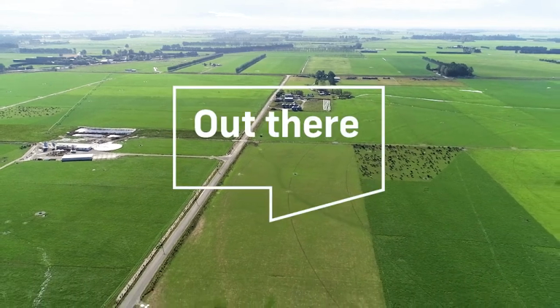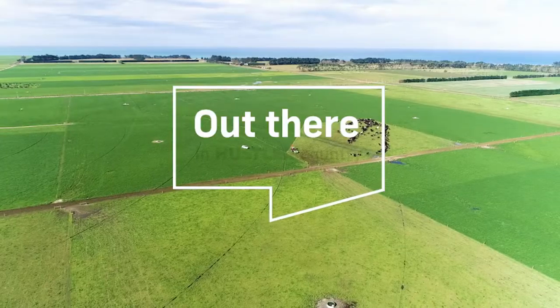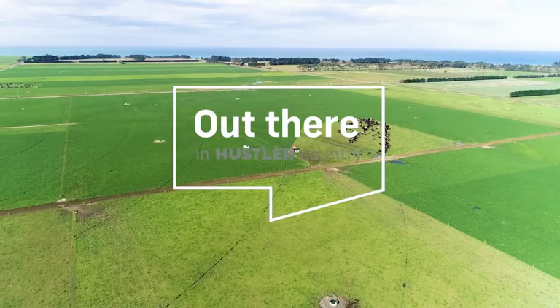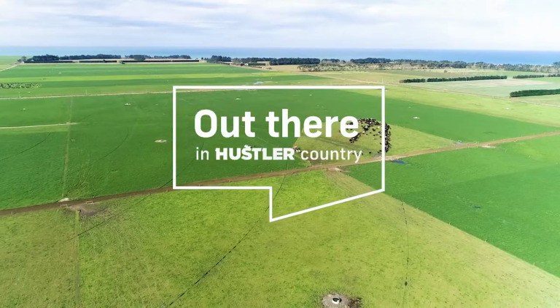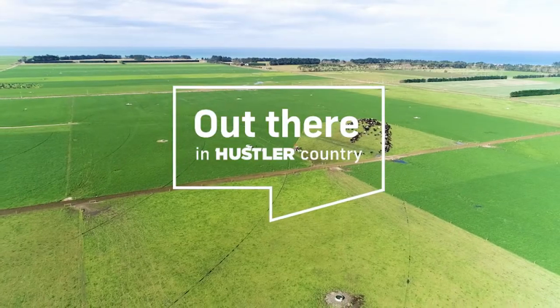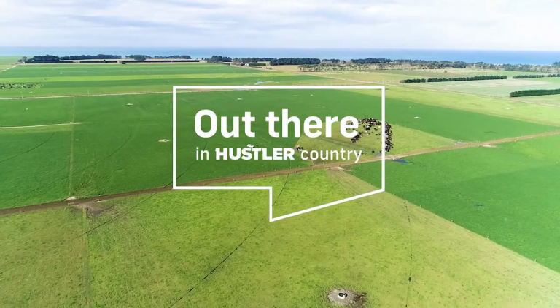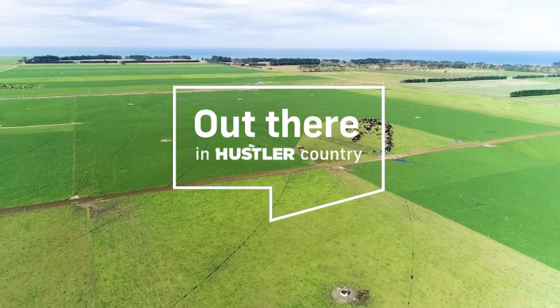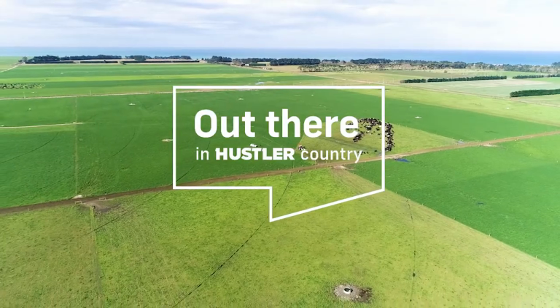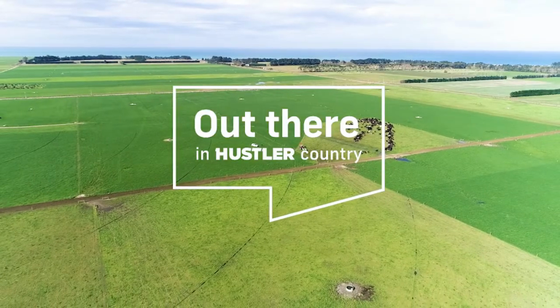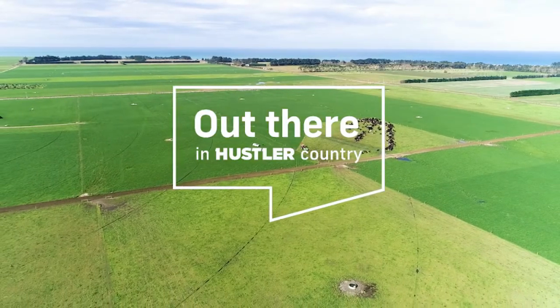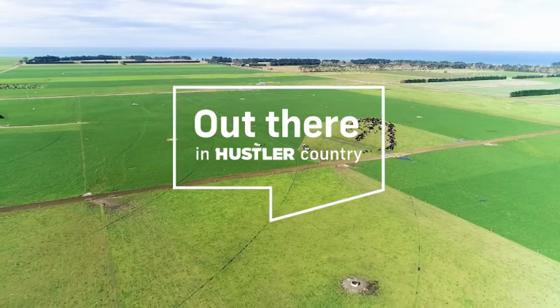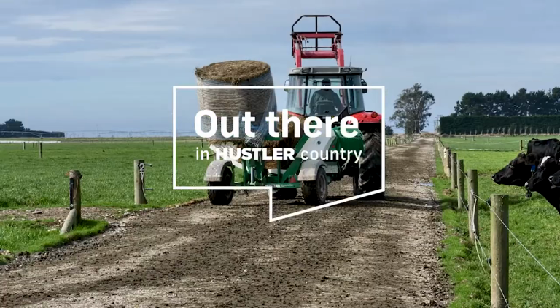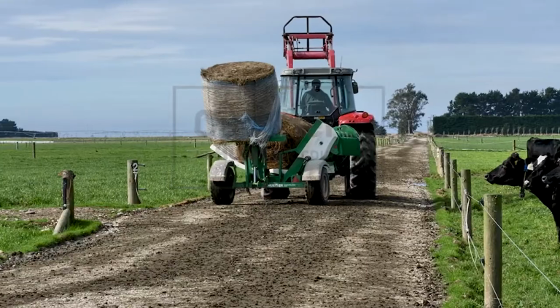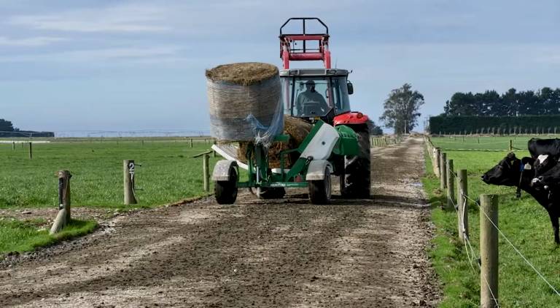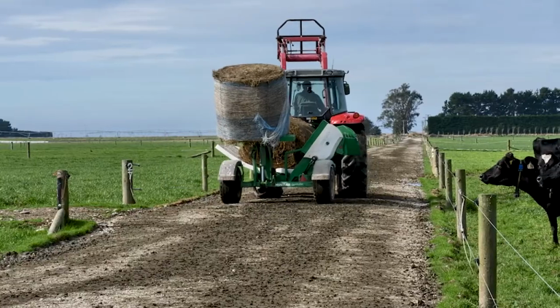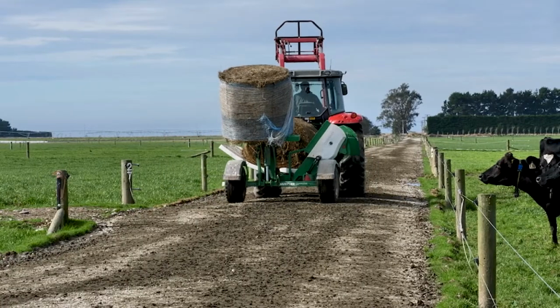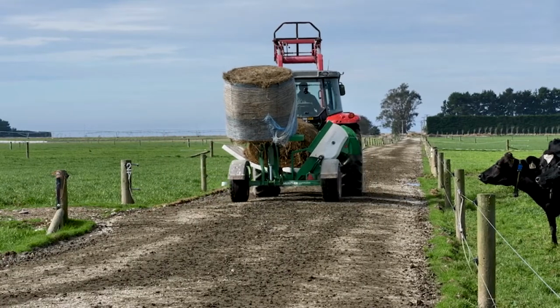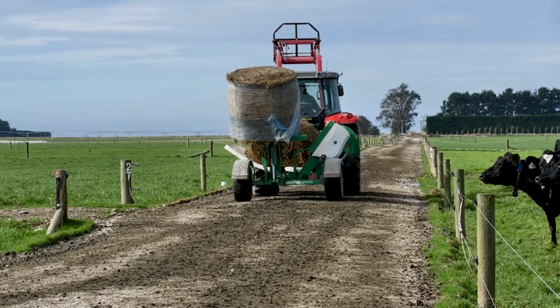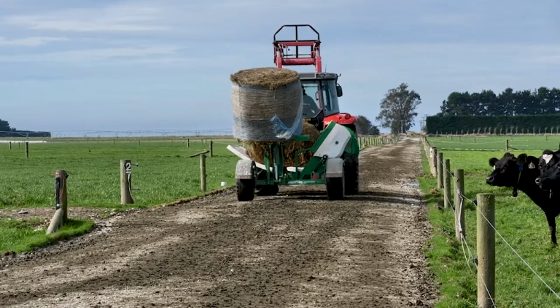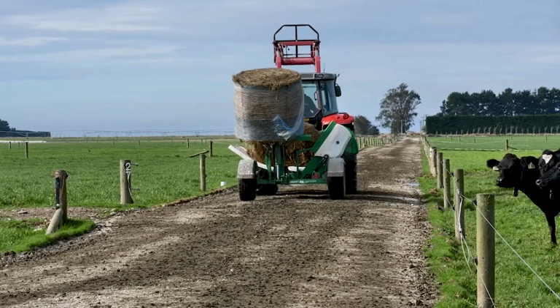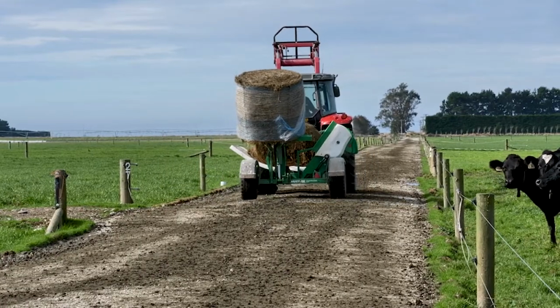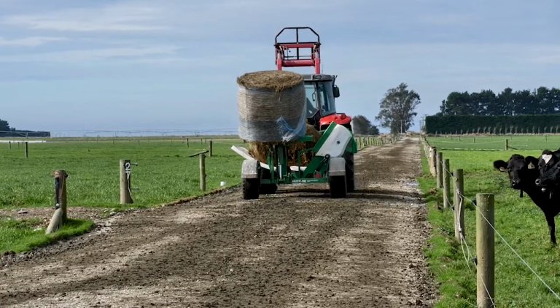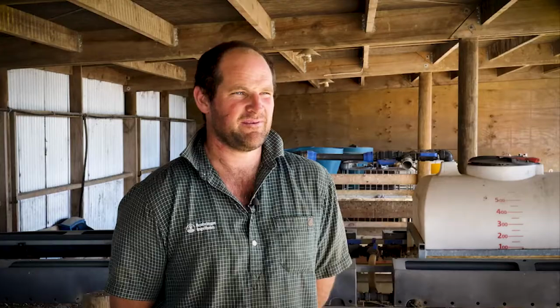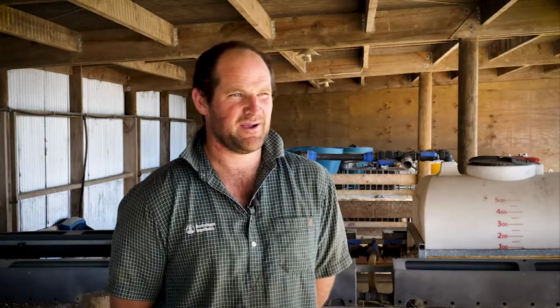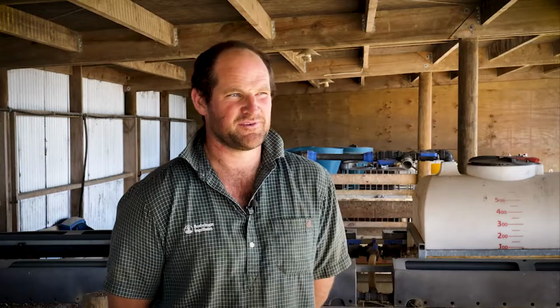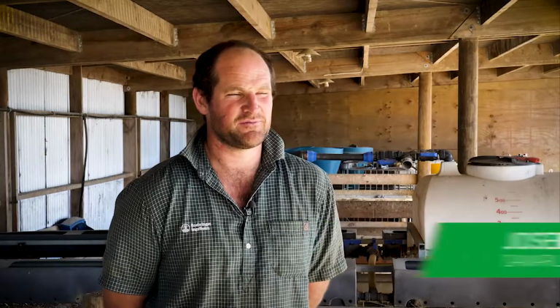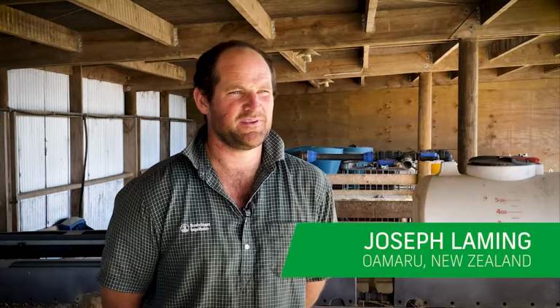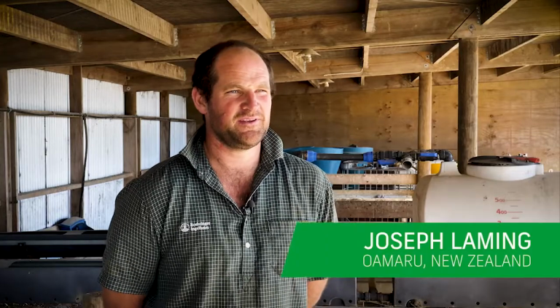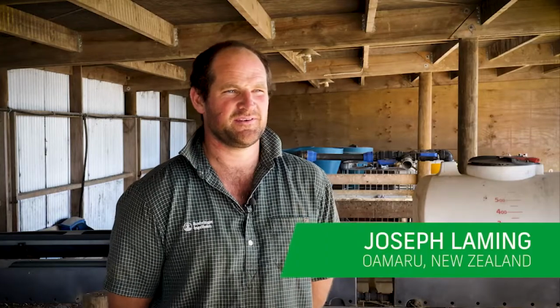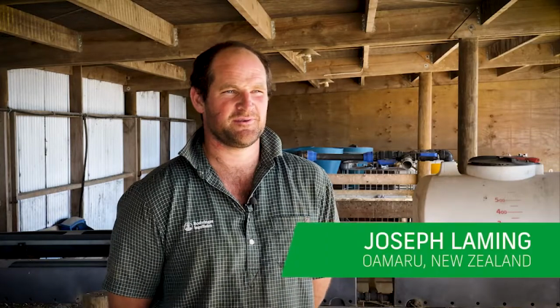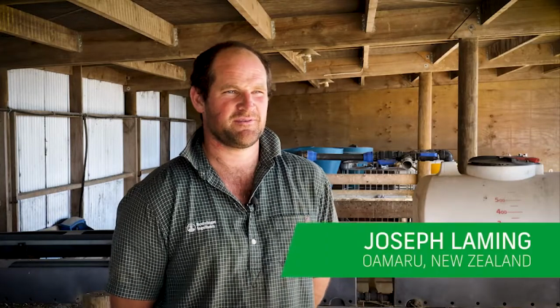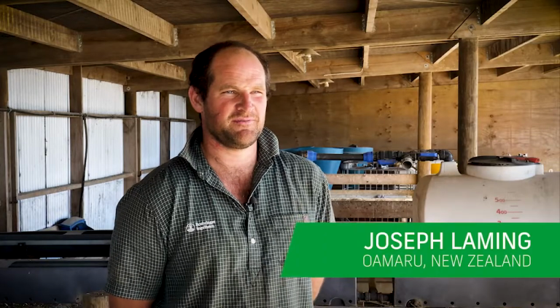We've got a couple of dairy farms on the coast, just north of Omeroo, milking about 2,300 cows. One farm's 250 hectares, the other one's 350.